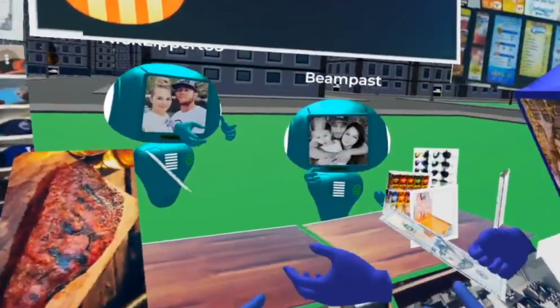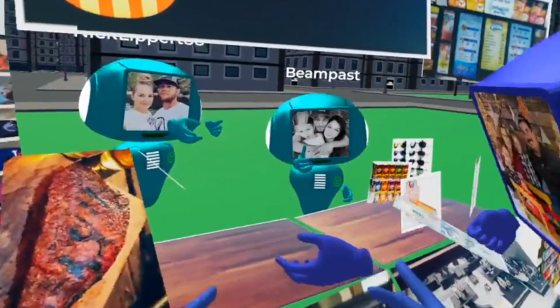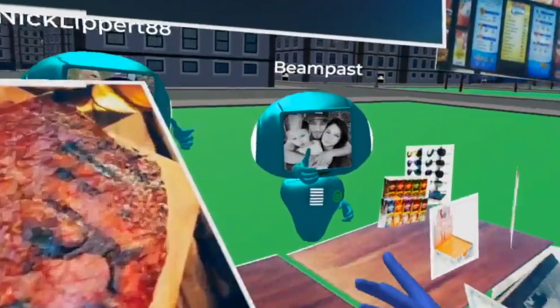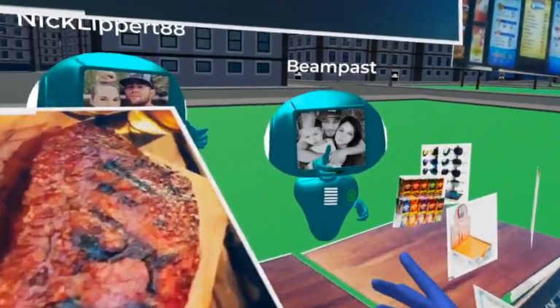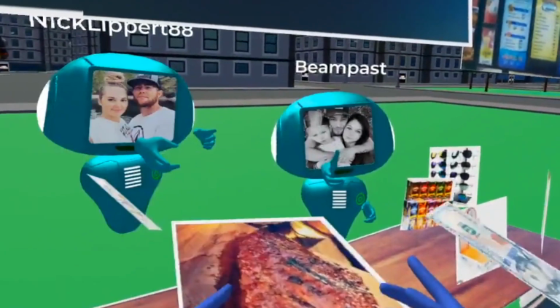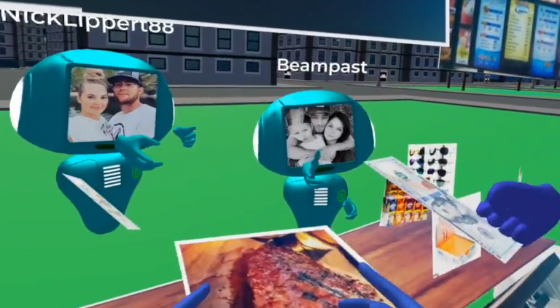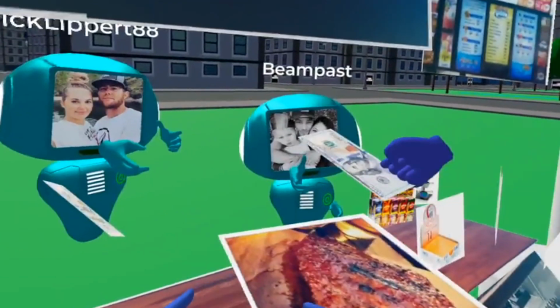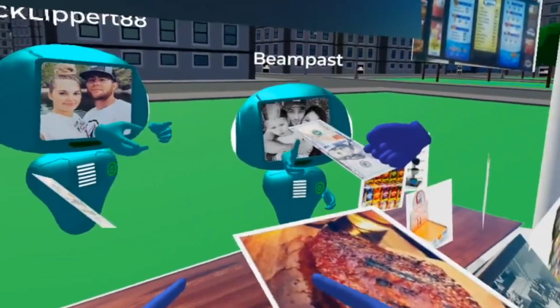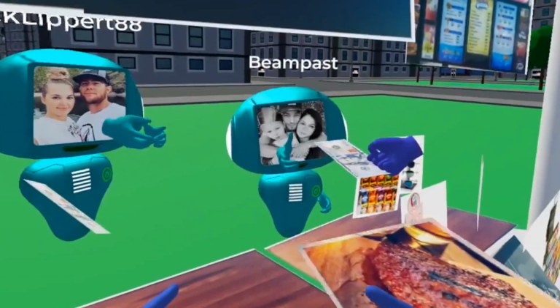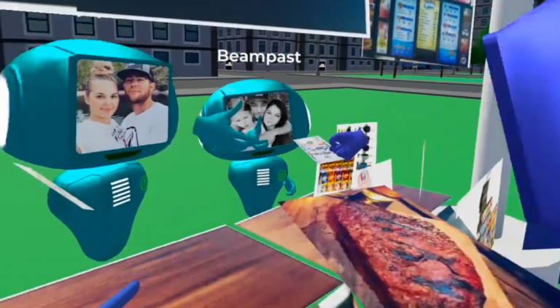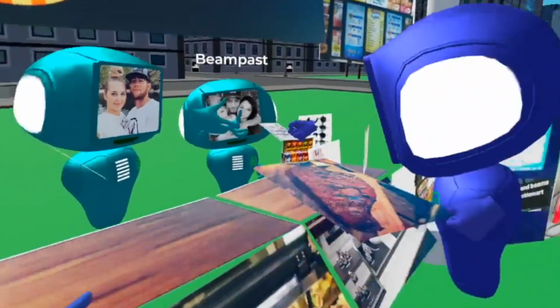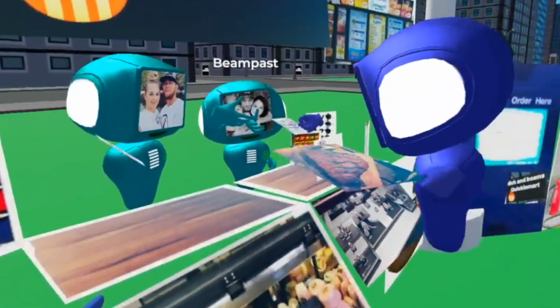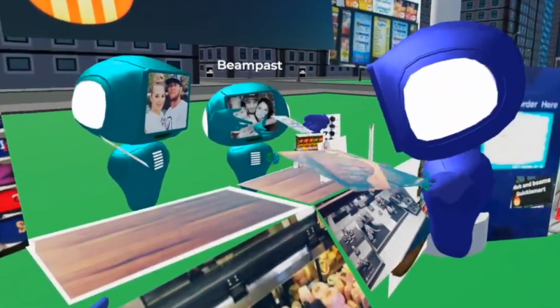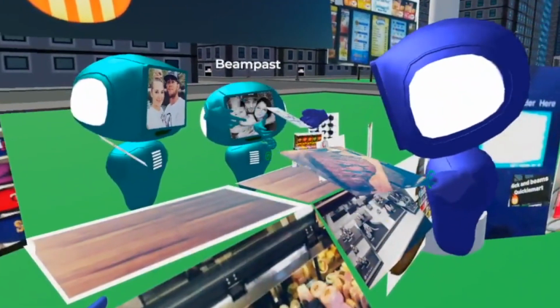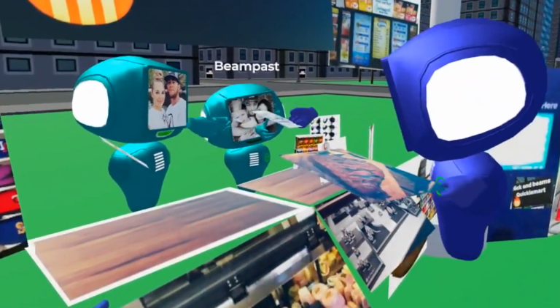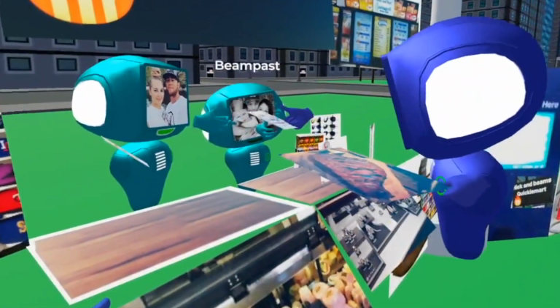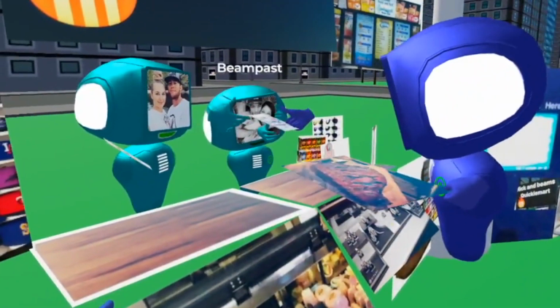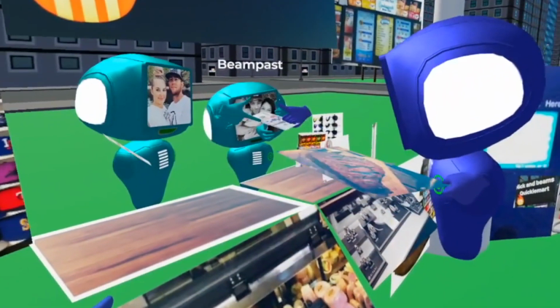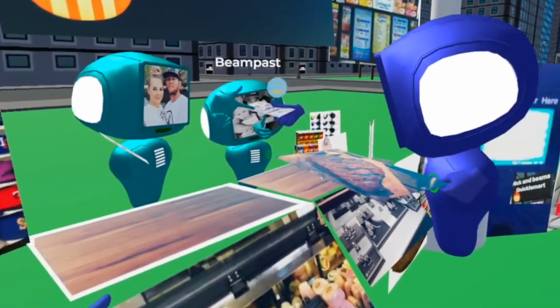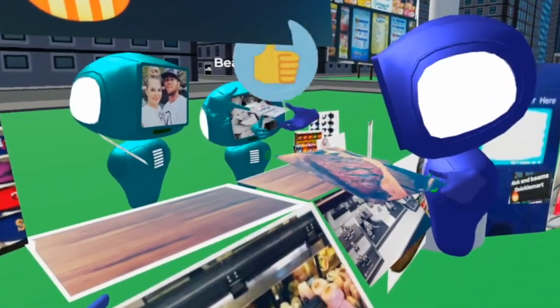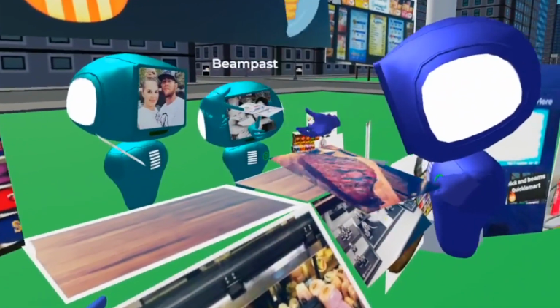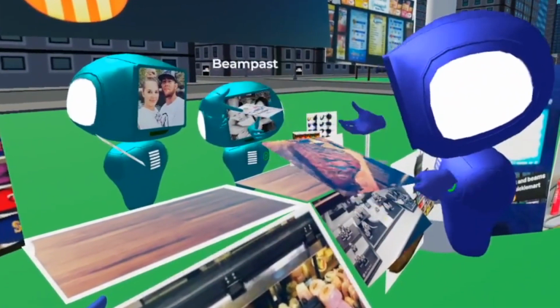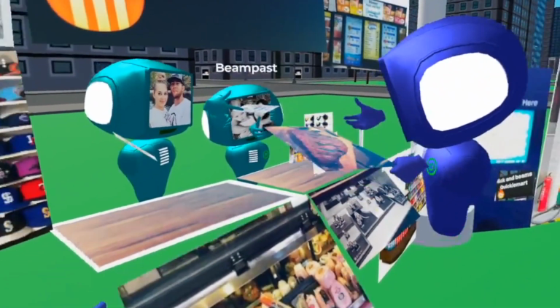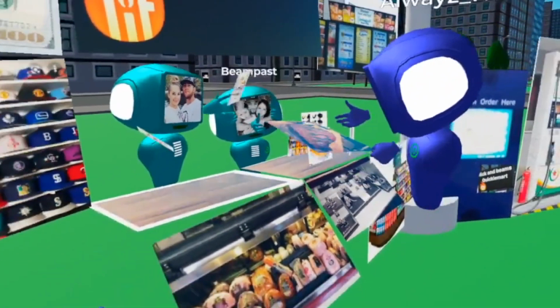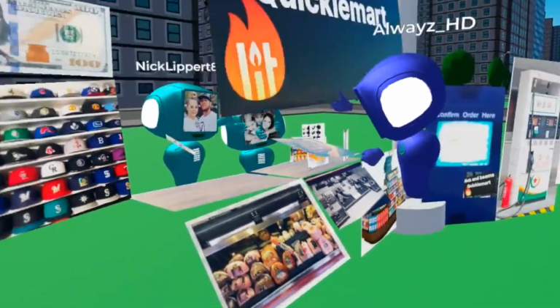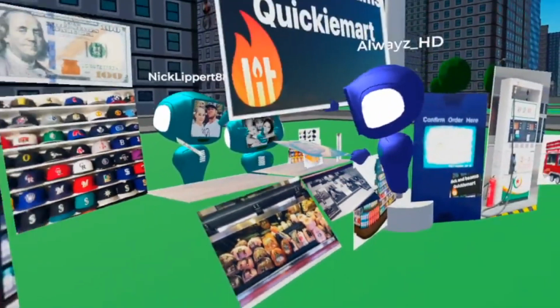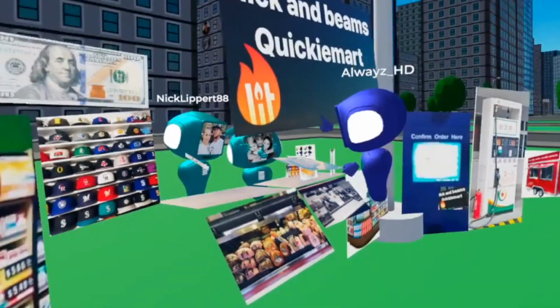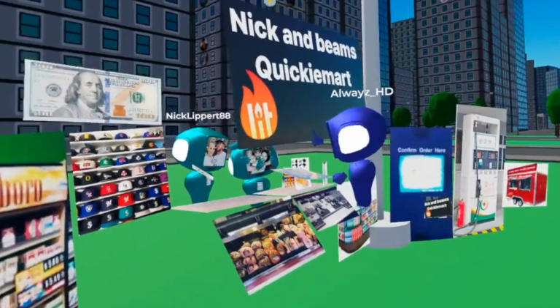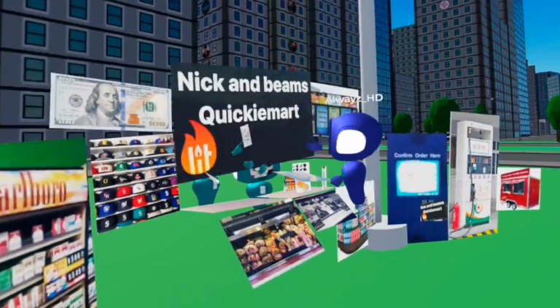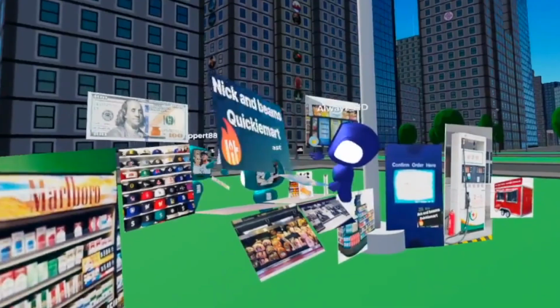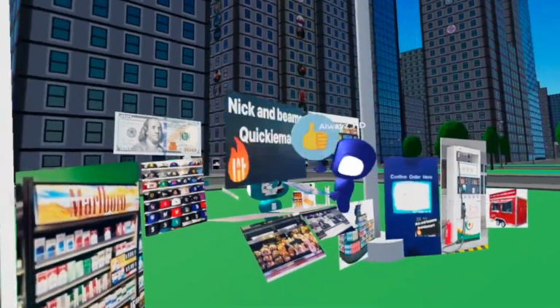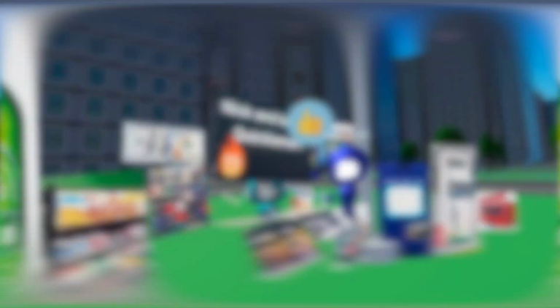How much for this snake? That'll be $100. Here you go. Thank you very much. Thank you for shopping at Nick and Beam's Club Mart.